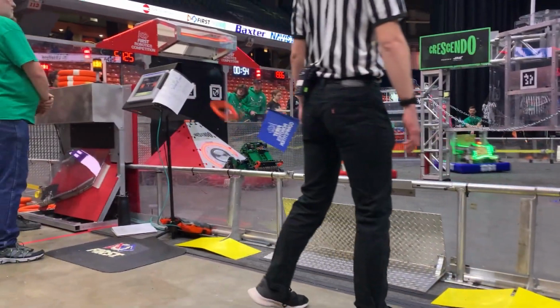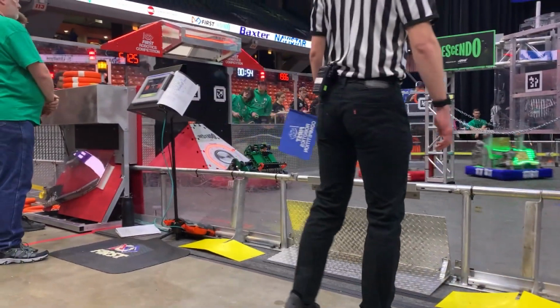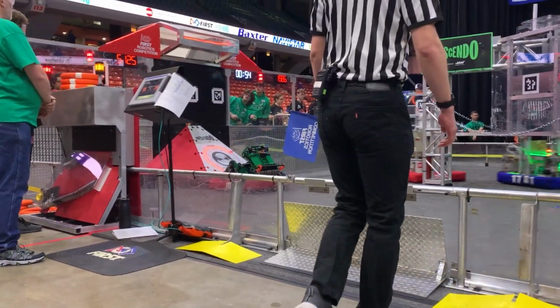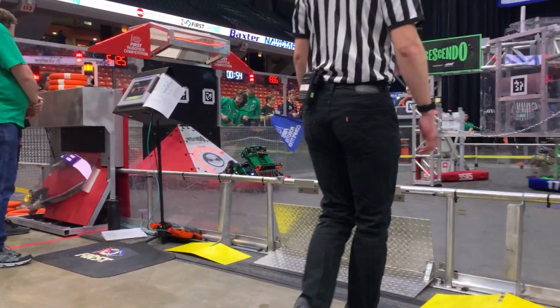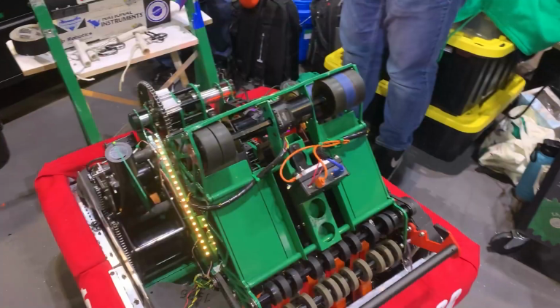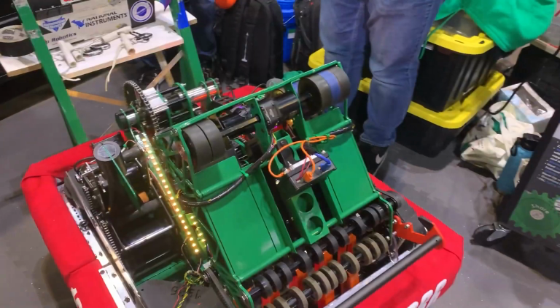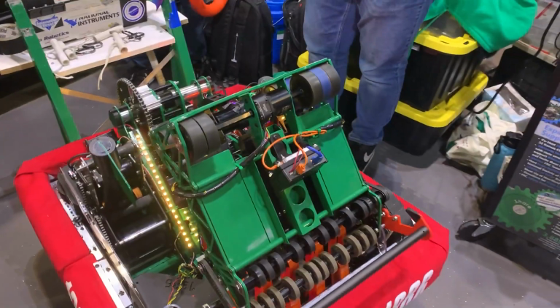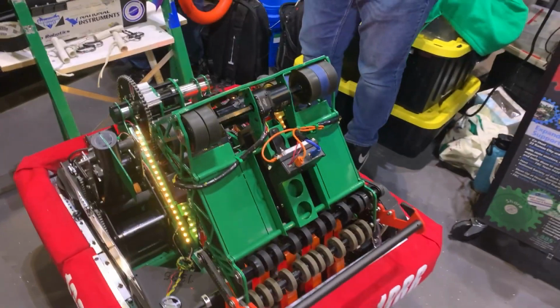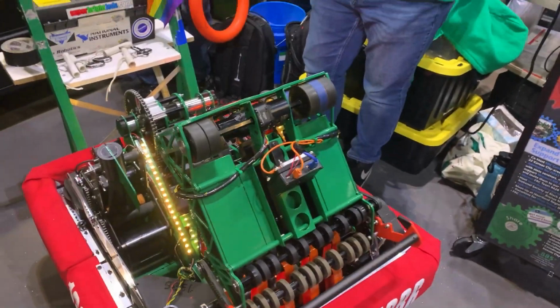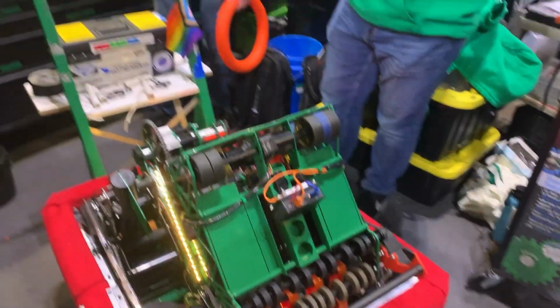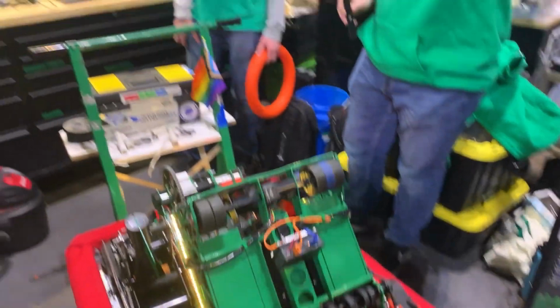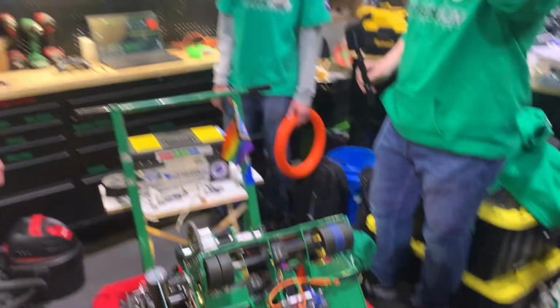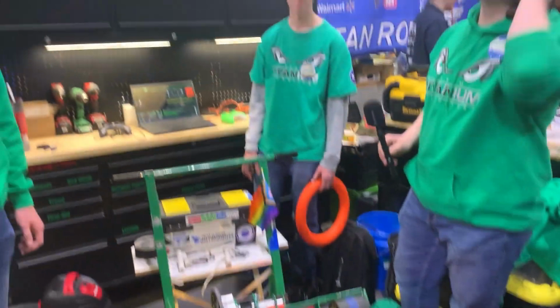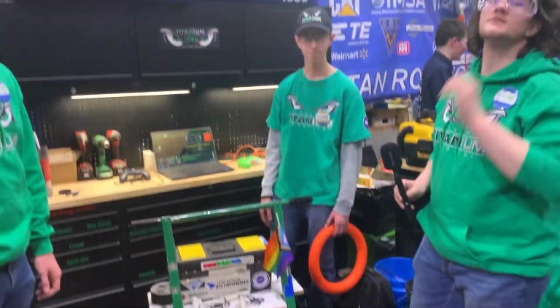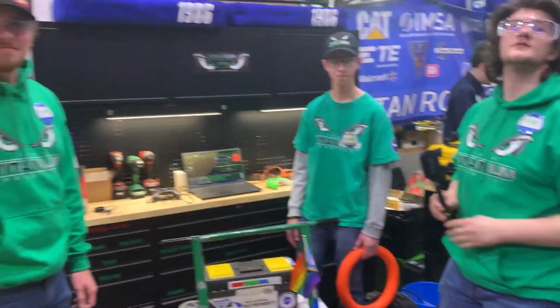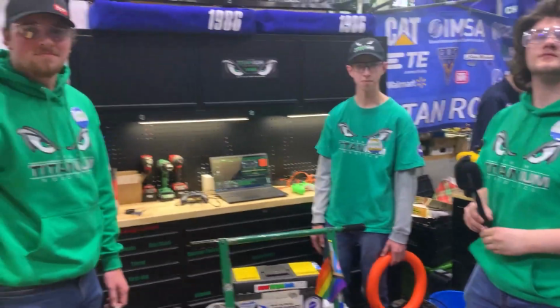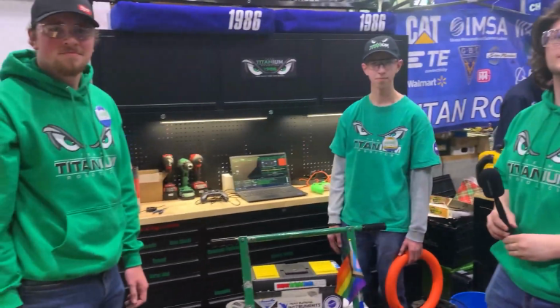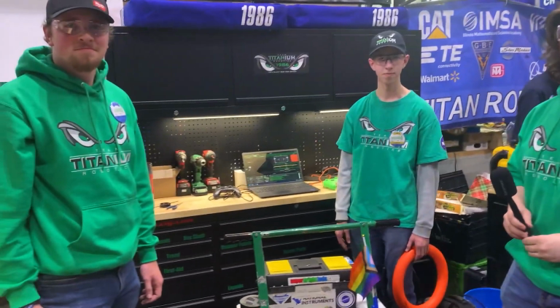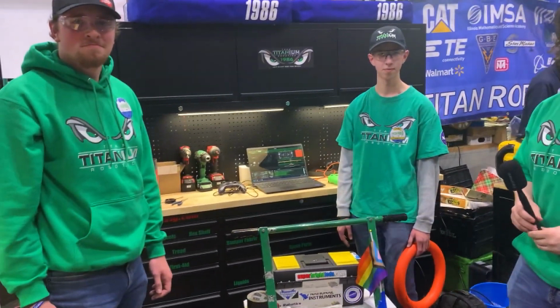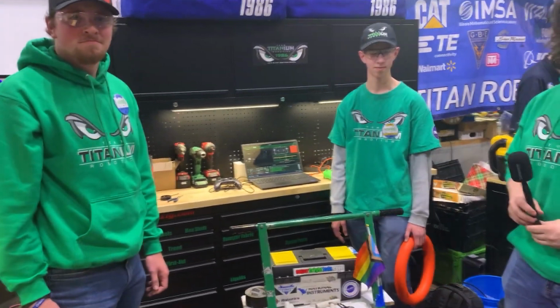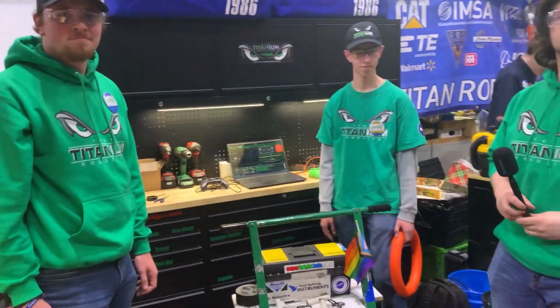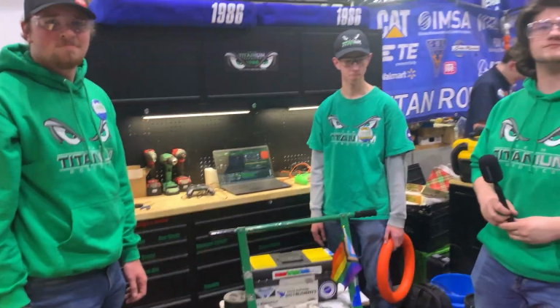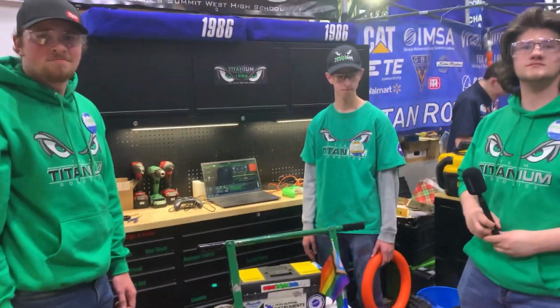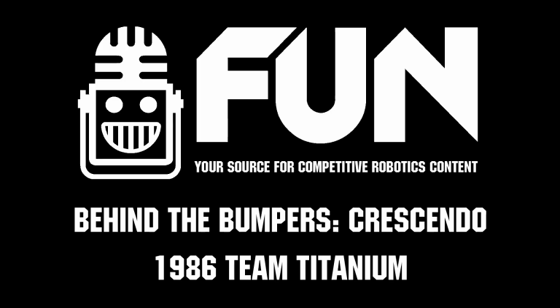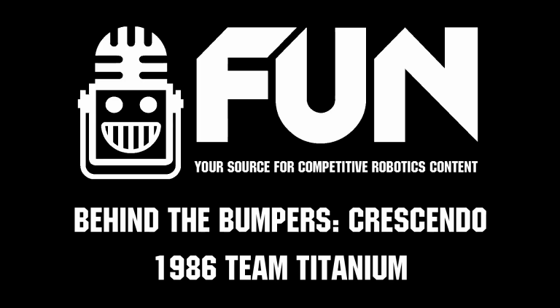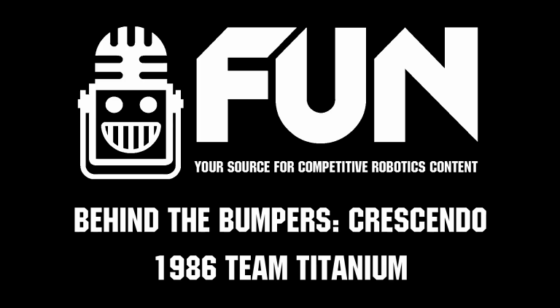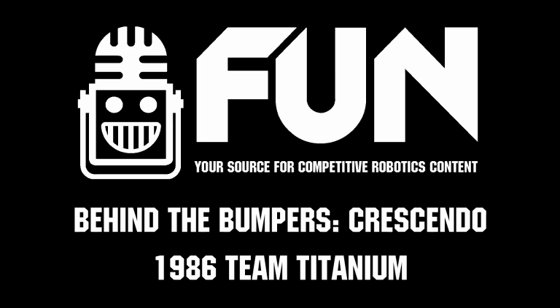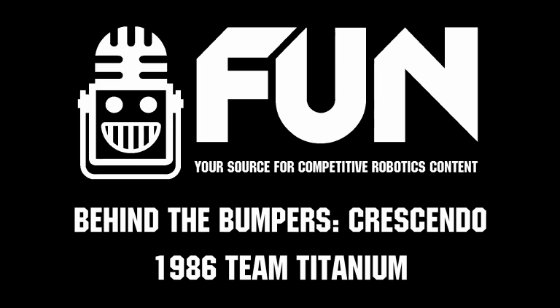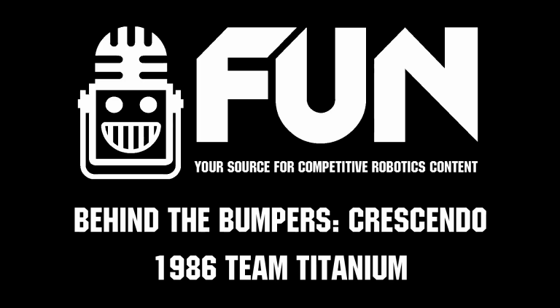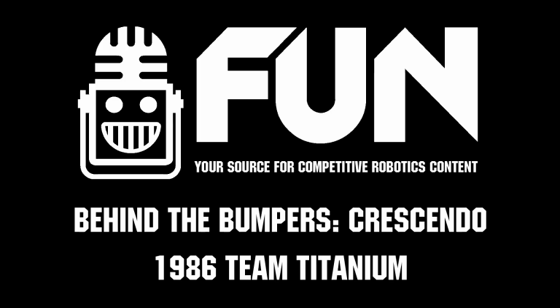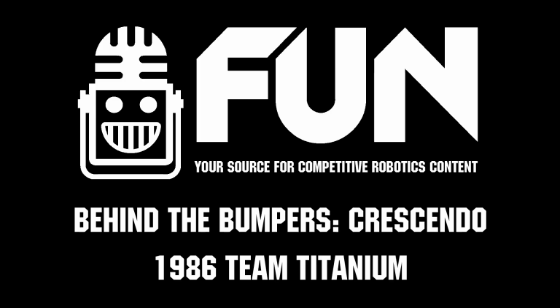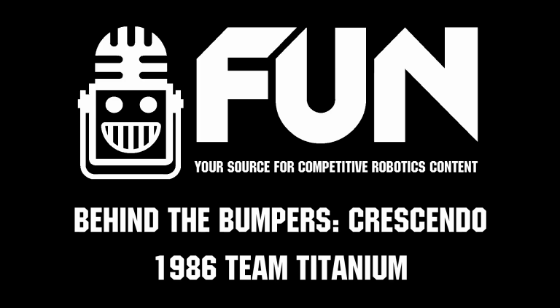This is all incredibly cool. I wish you the best of luck going forward — you've had a great season so far and I hope that continues. Thank you so much for your time.